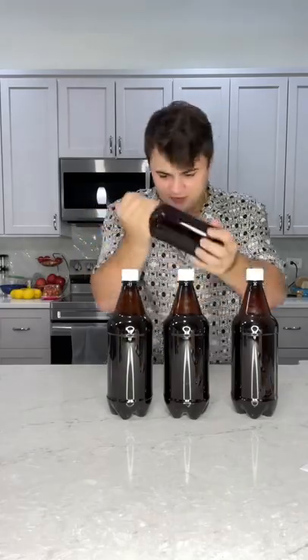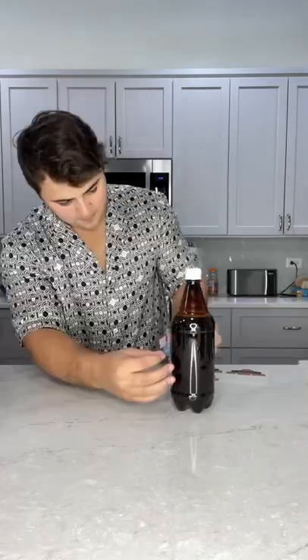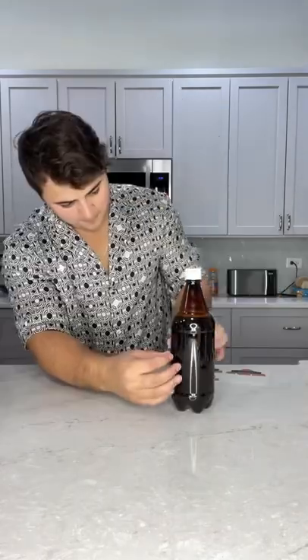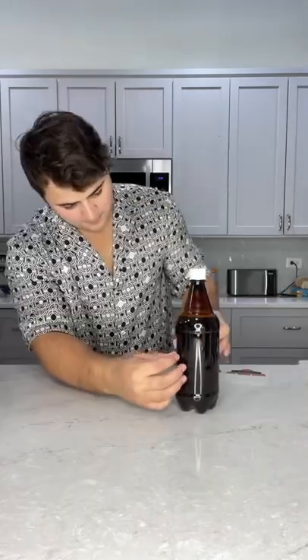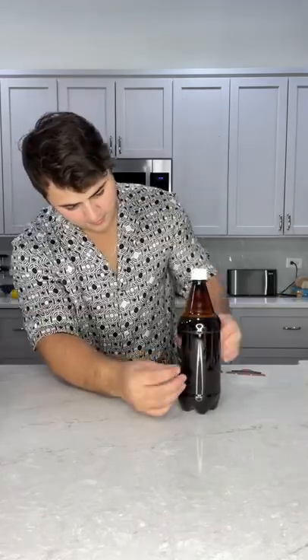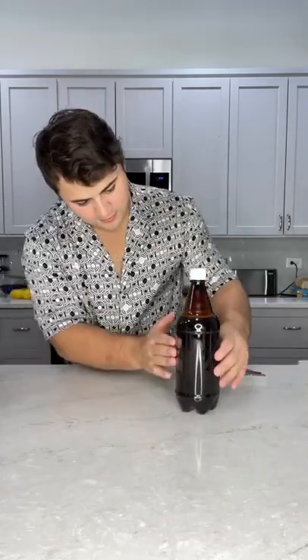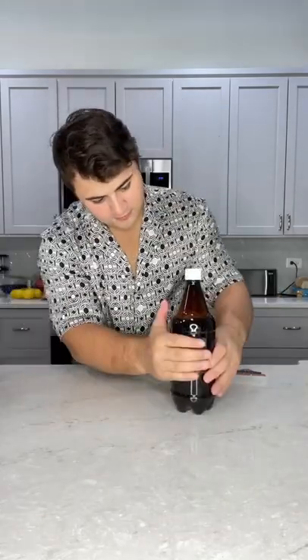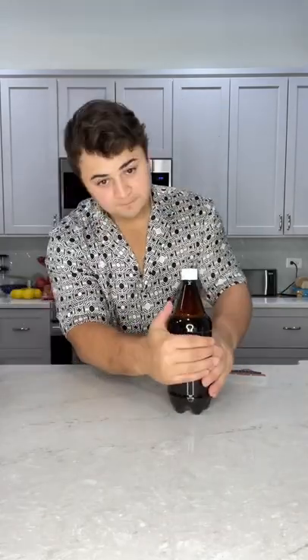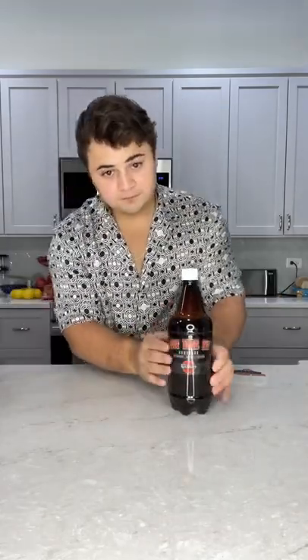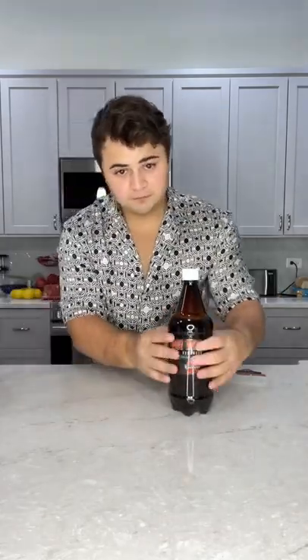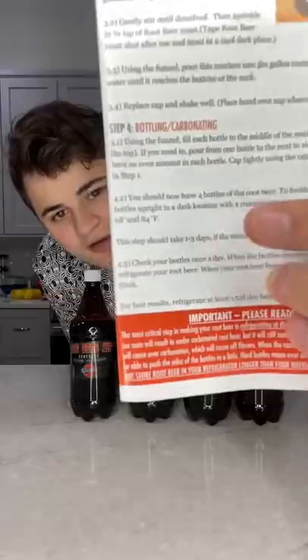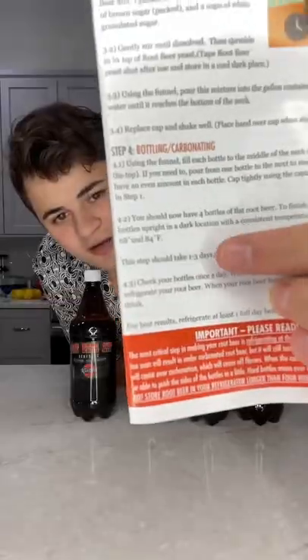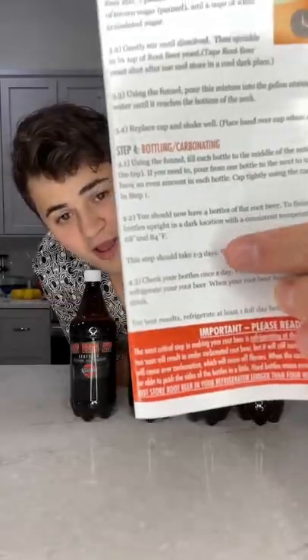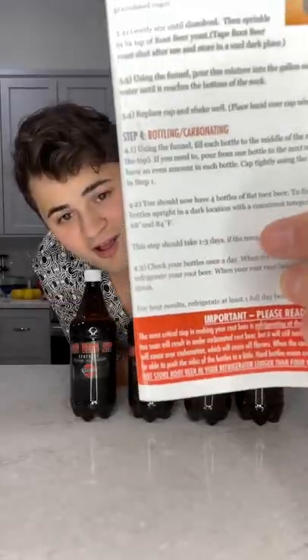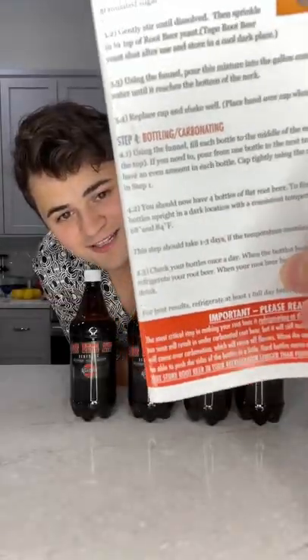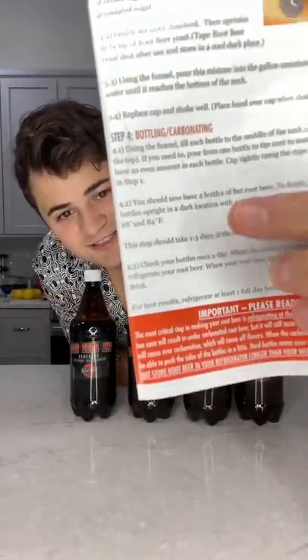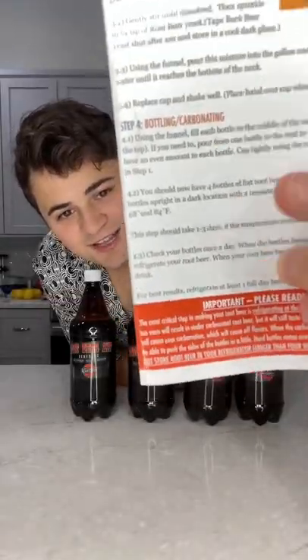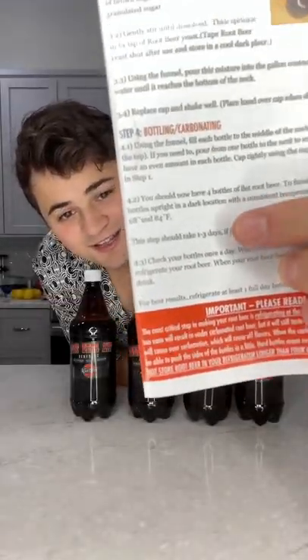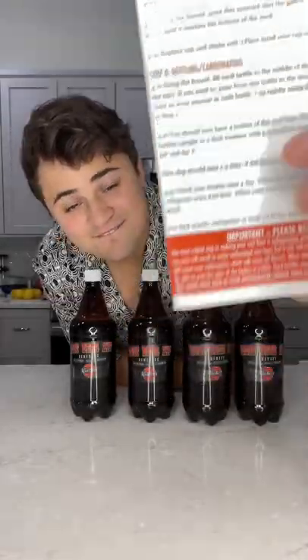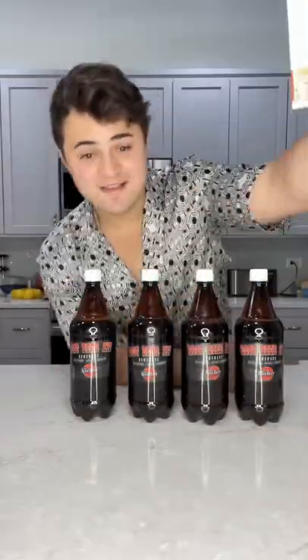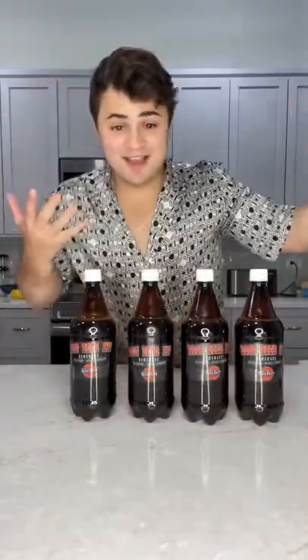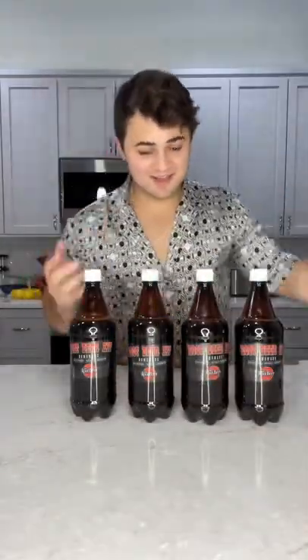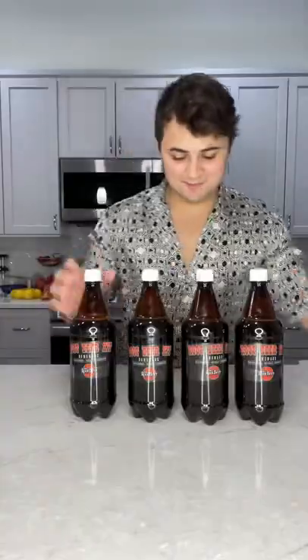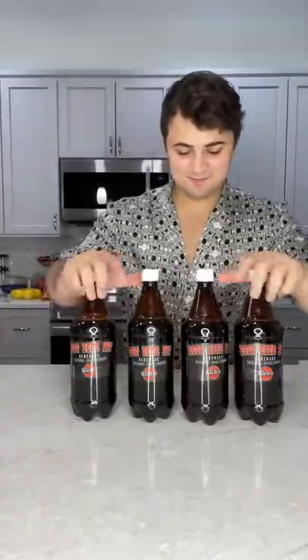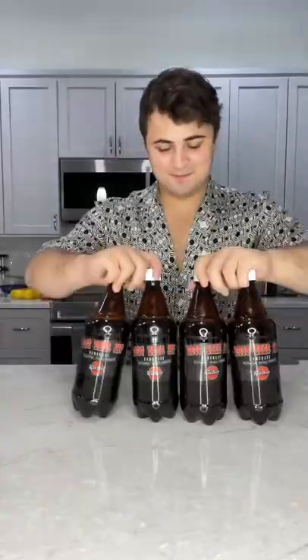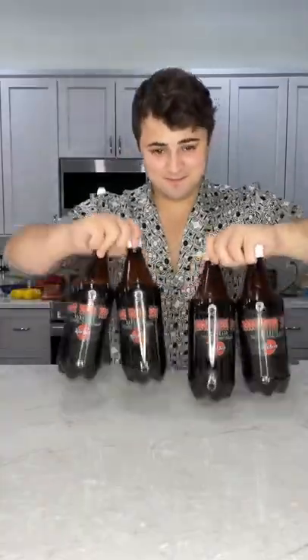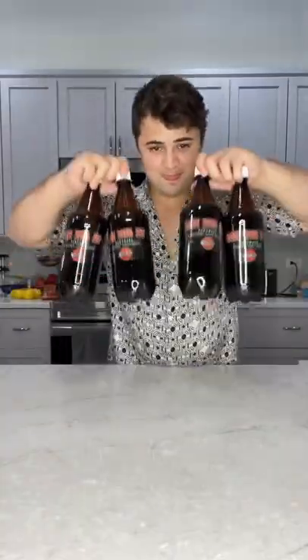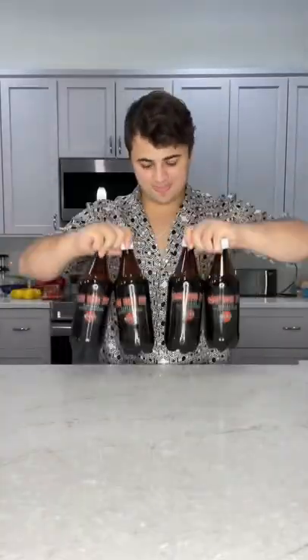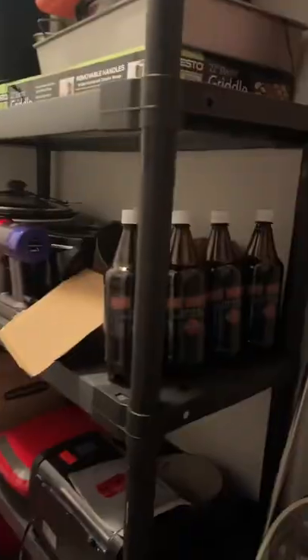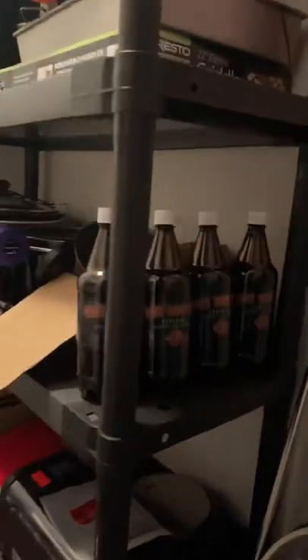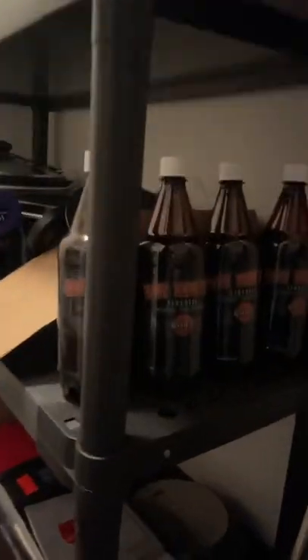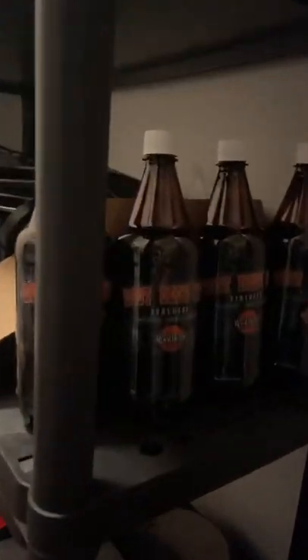Make sure to send this to somebody who would love to make their homemade soda, because this thing's so awesome. Make sure to follow and come back later for the results.